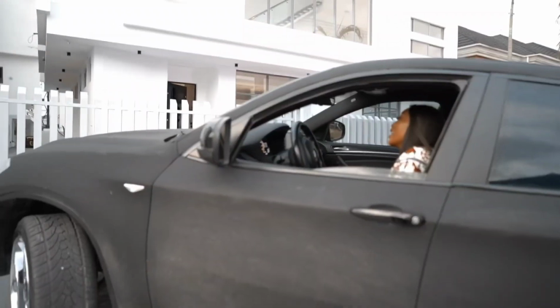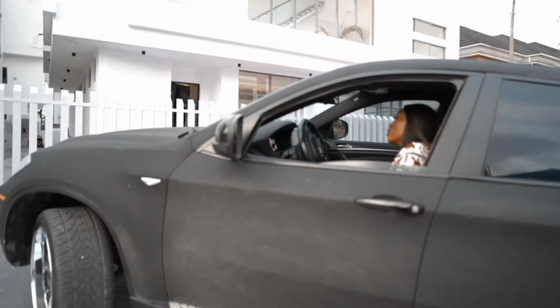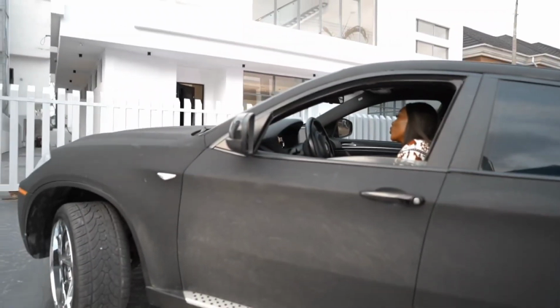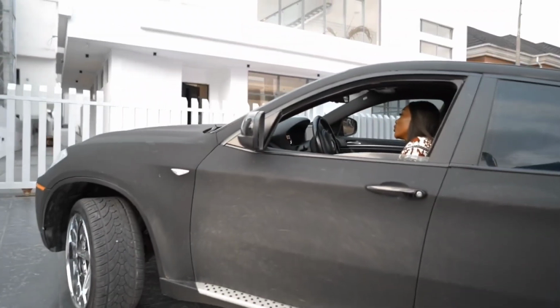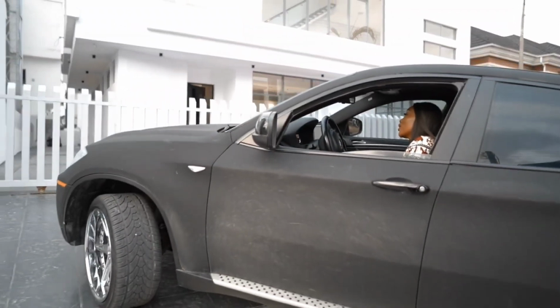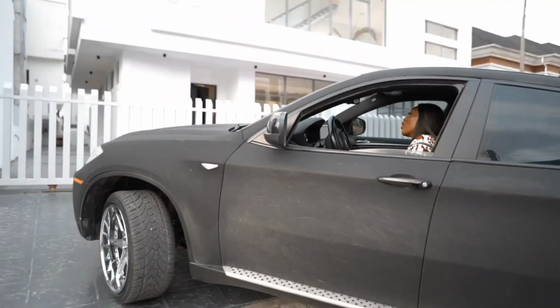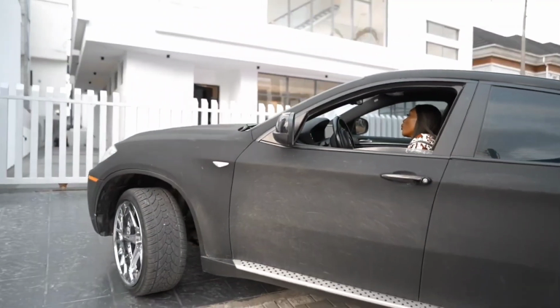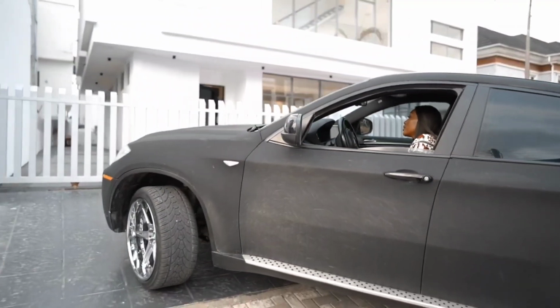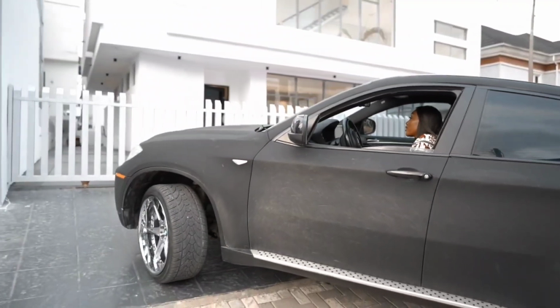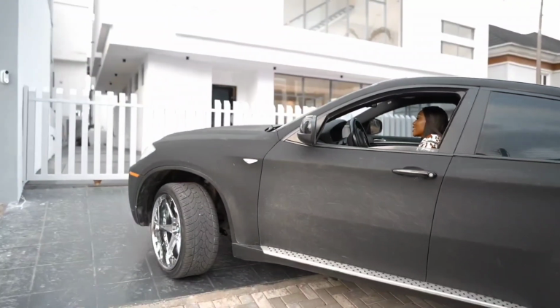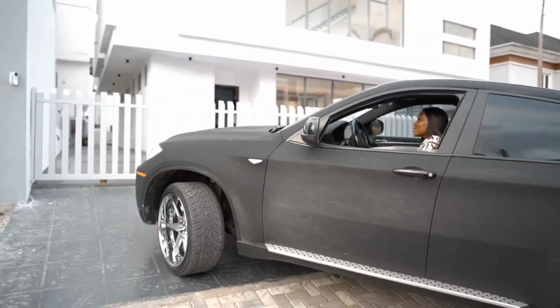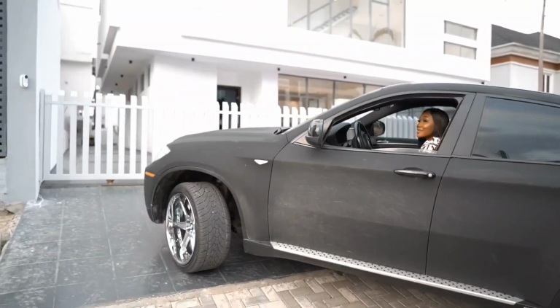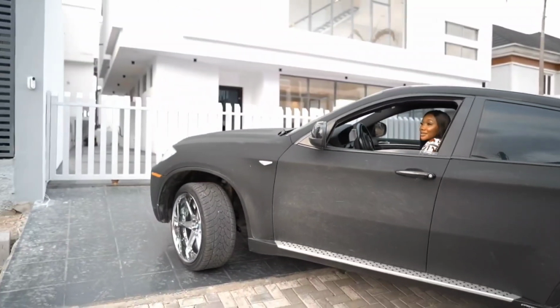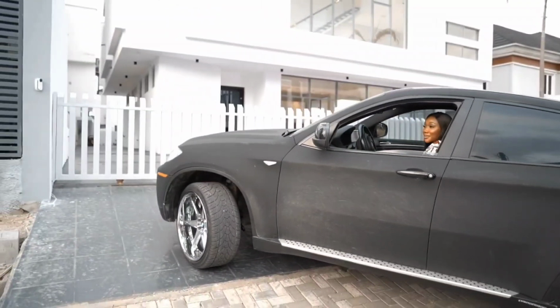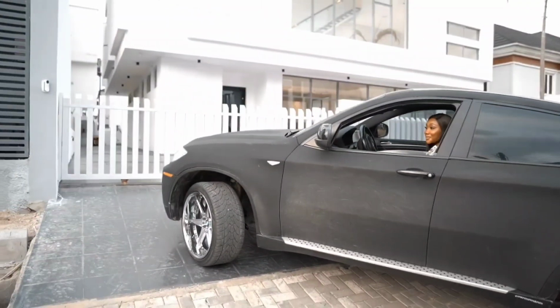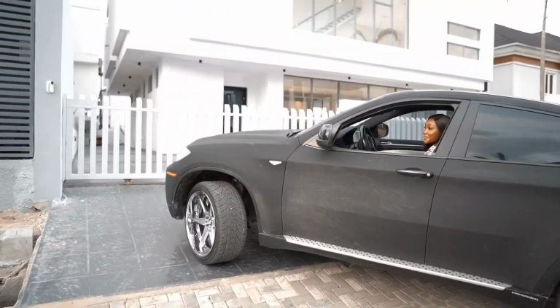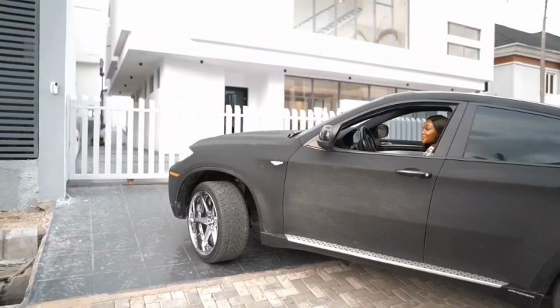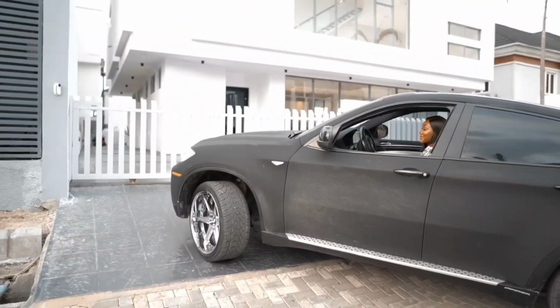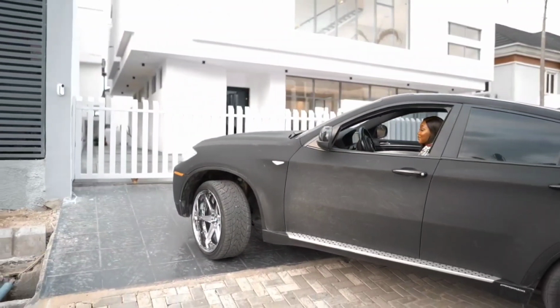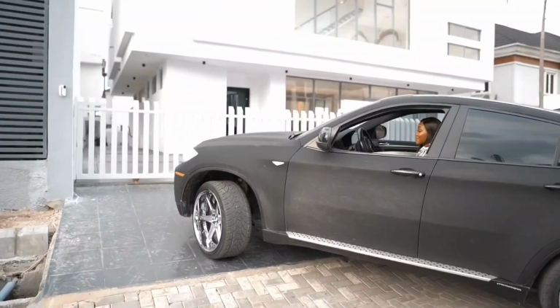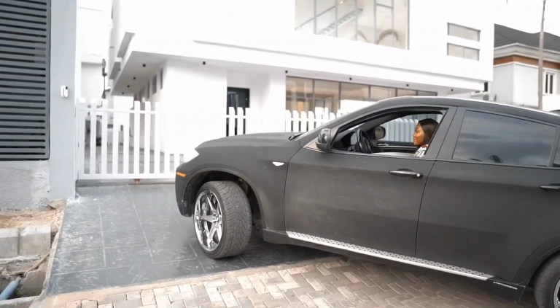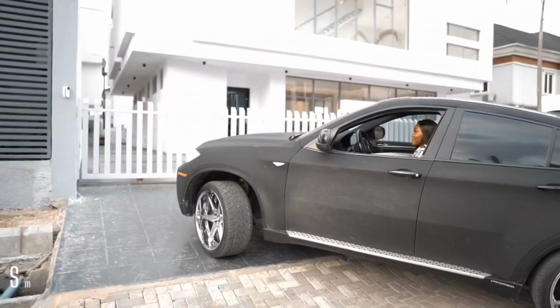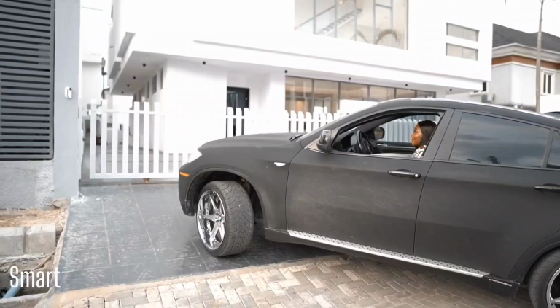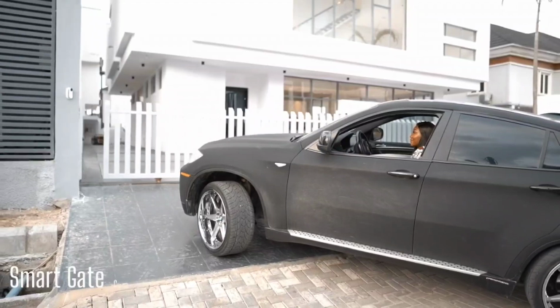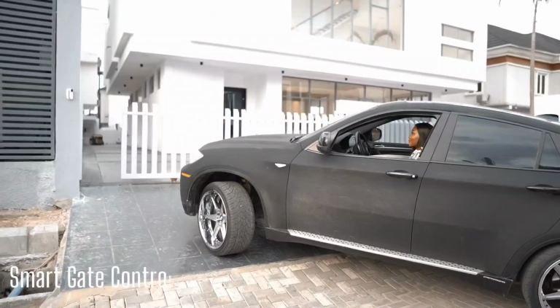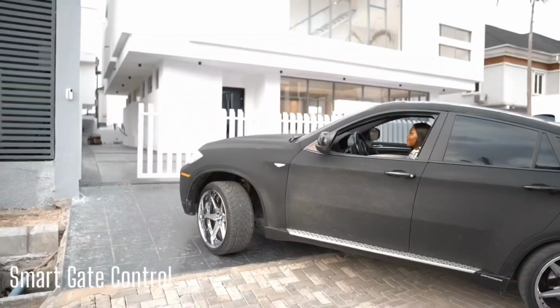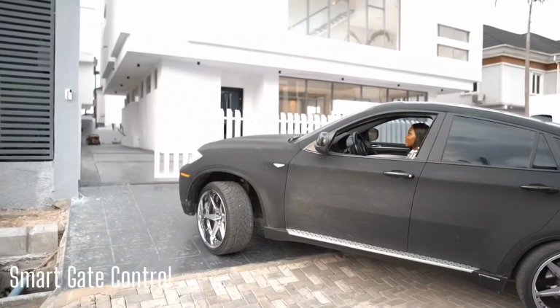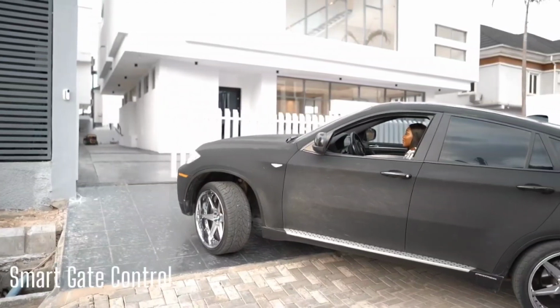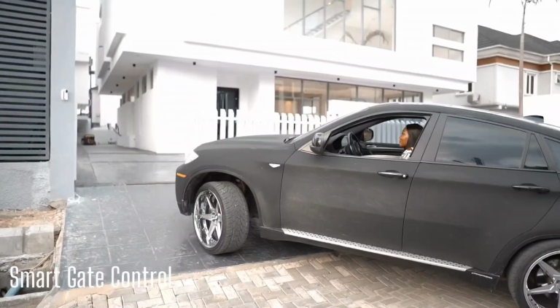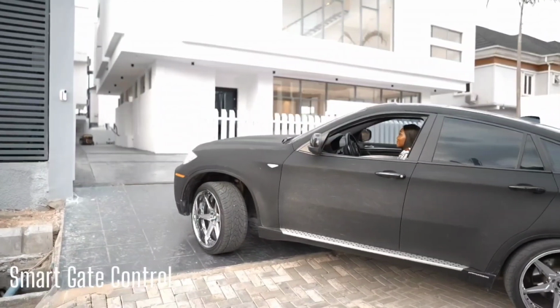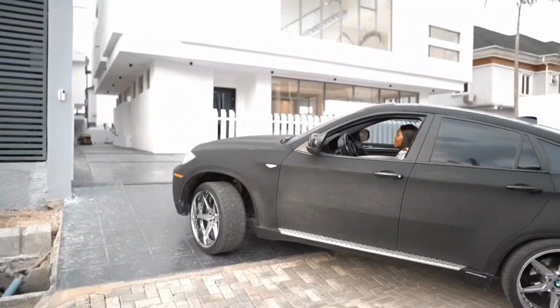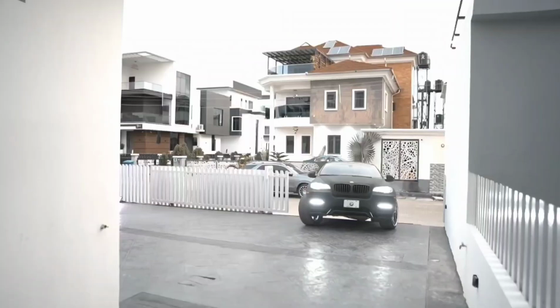Hey Google, open the front gate. Sure, I'll open the gate for you. The front gate is now open.